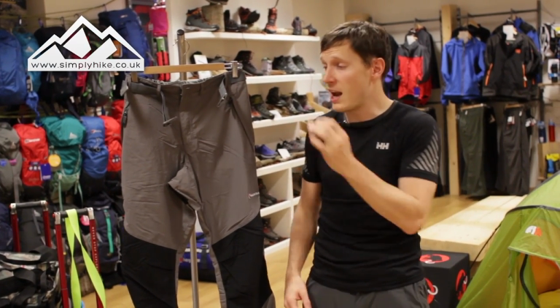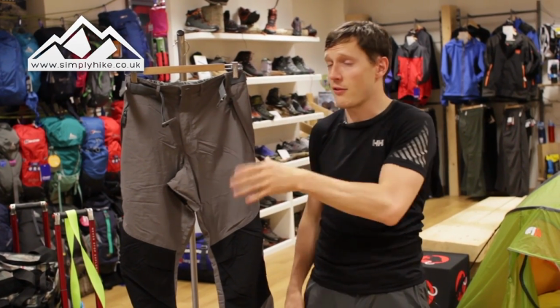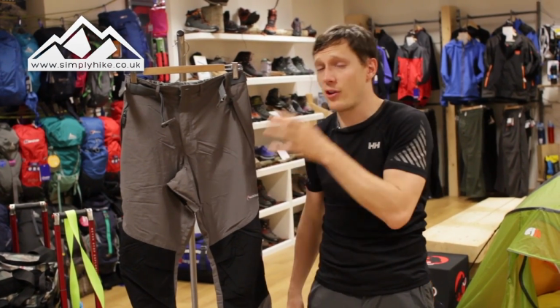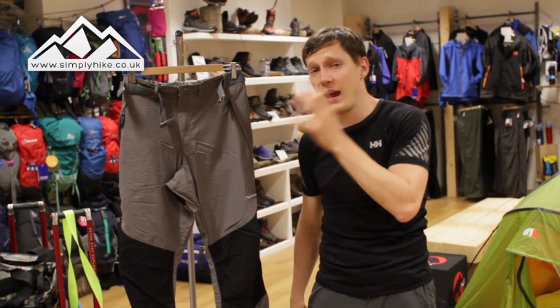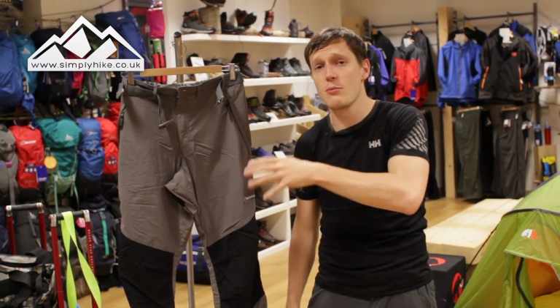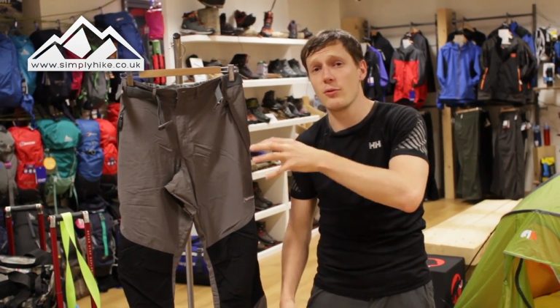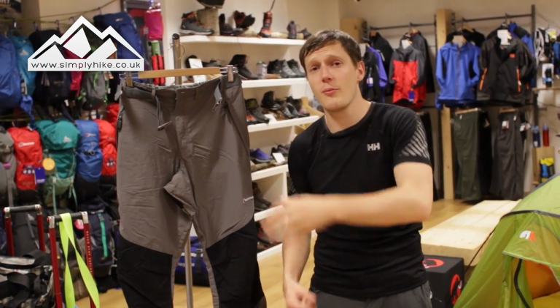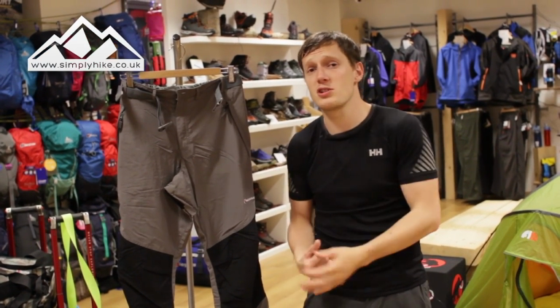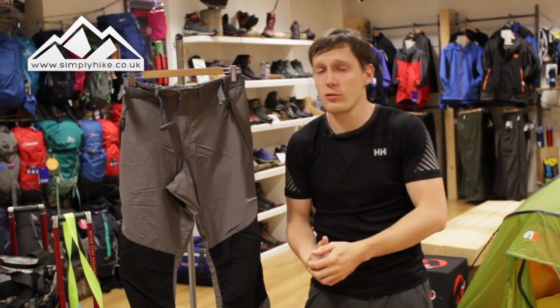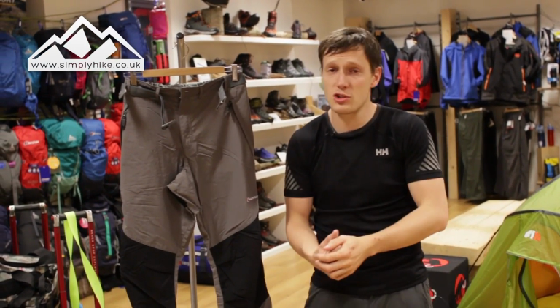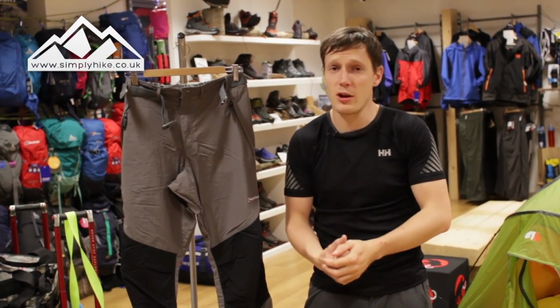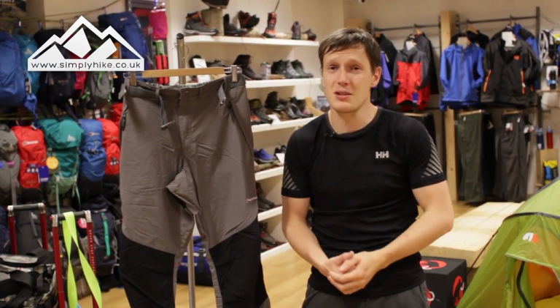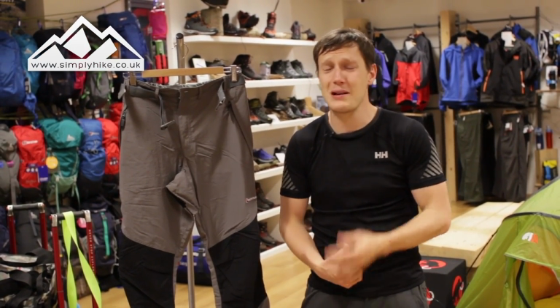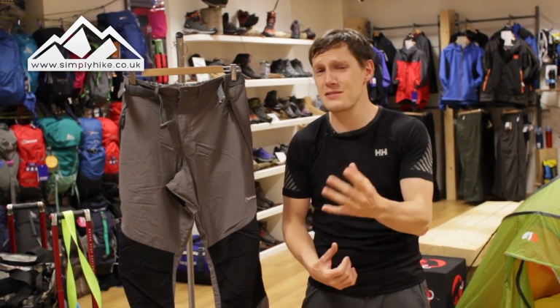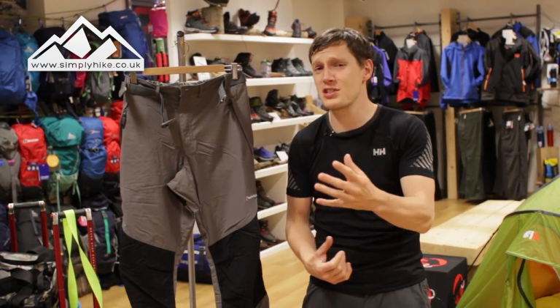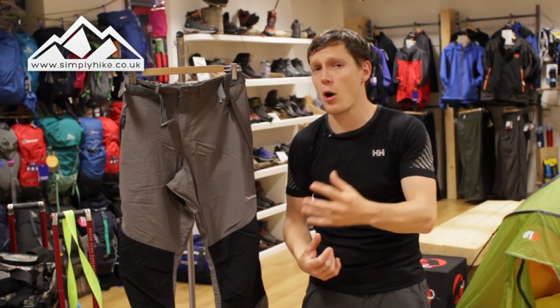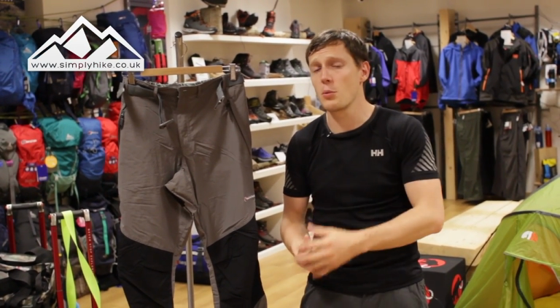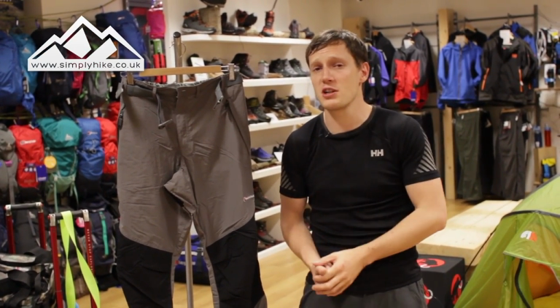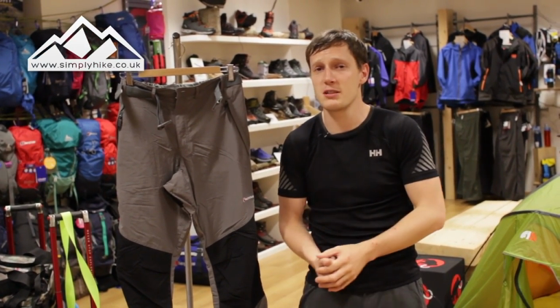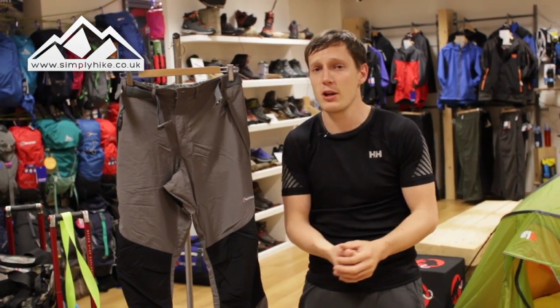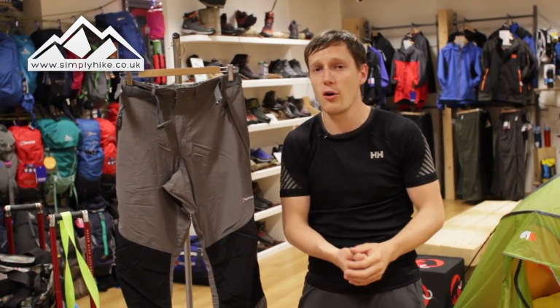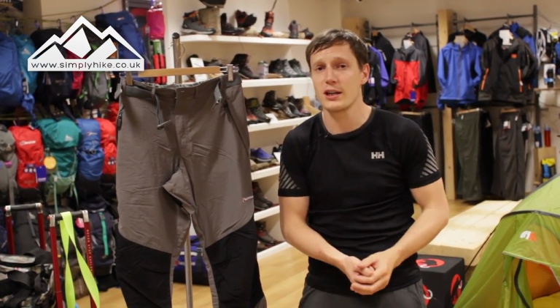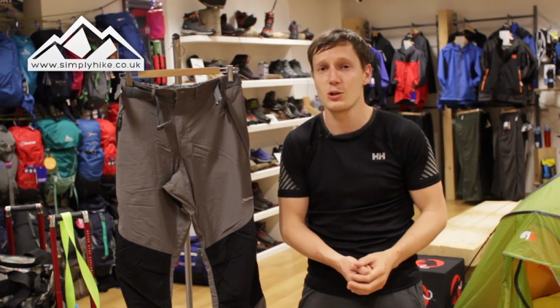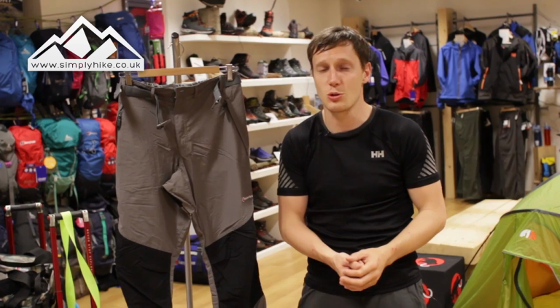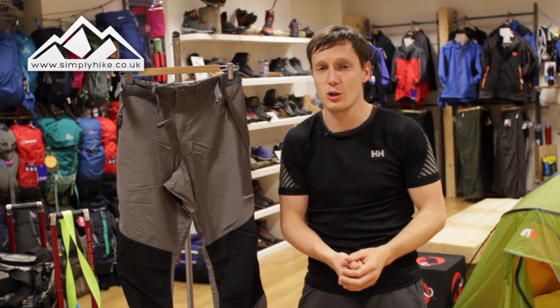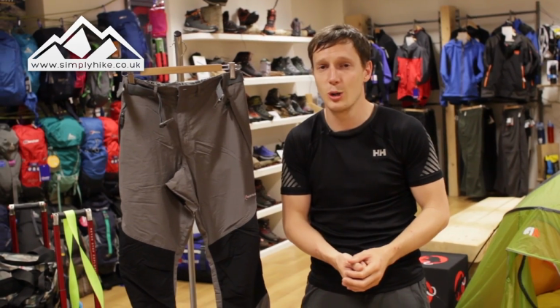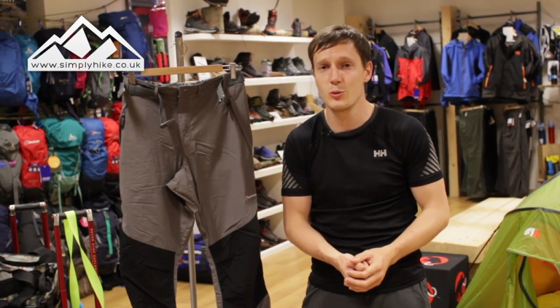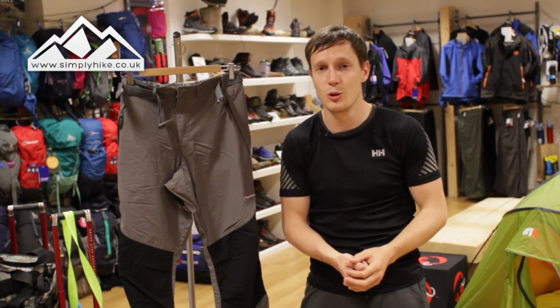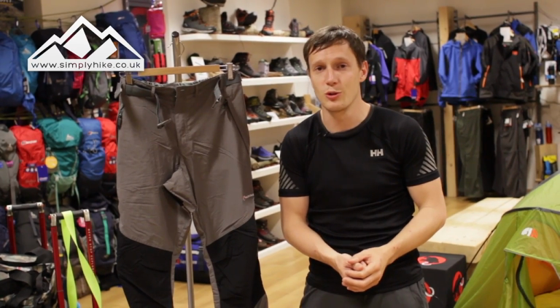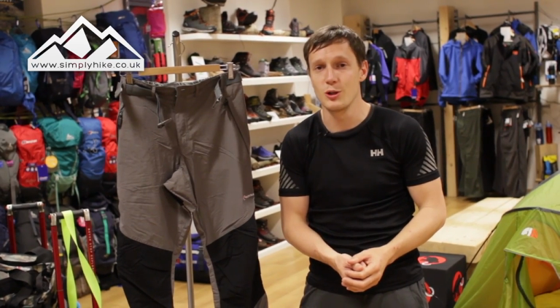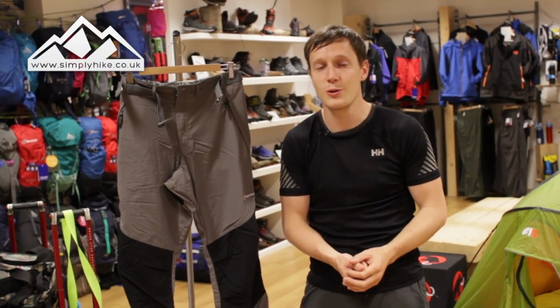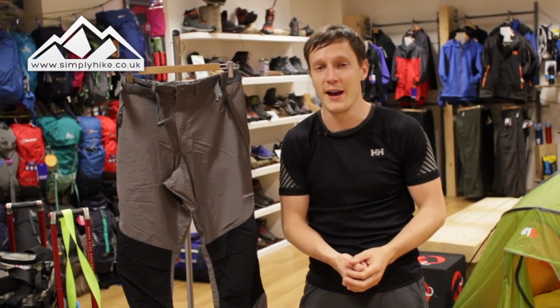Anyway, if you'd like any more information on this trouser, please visit our website, simplyhike.co.uk.